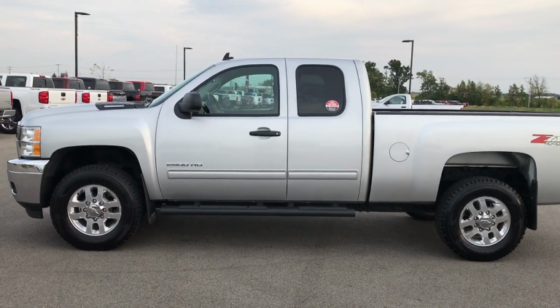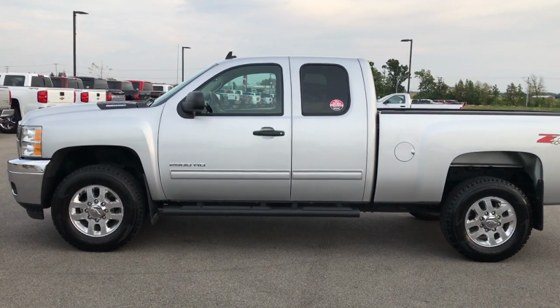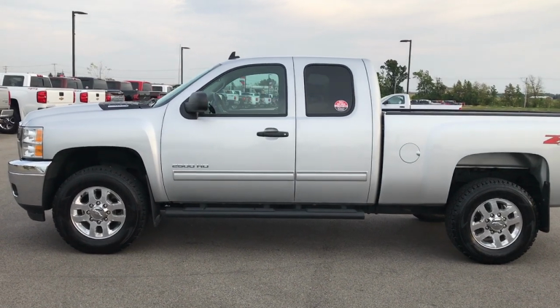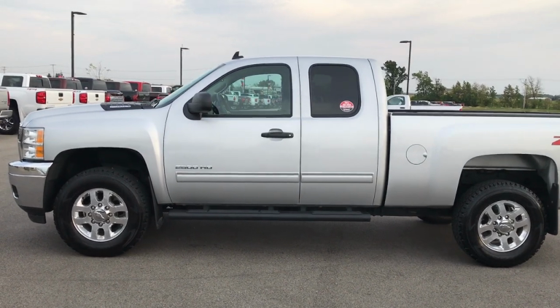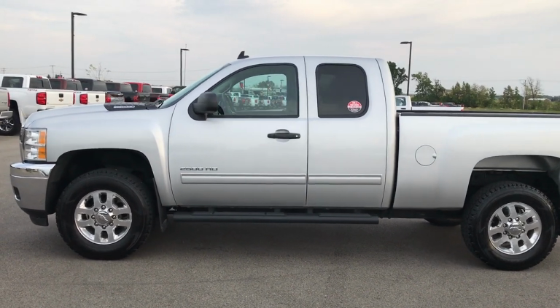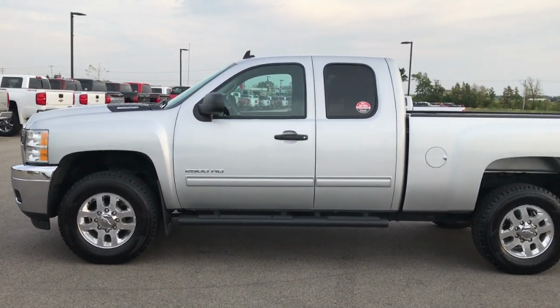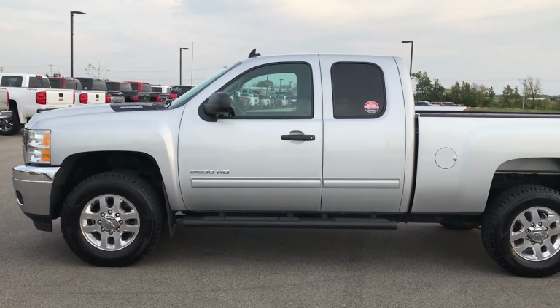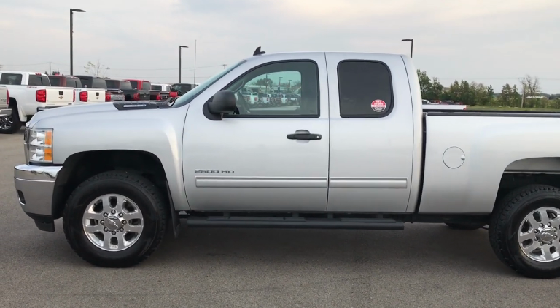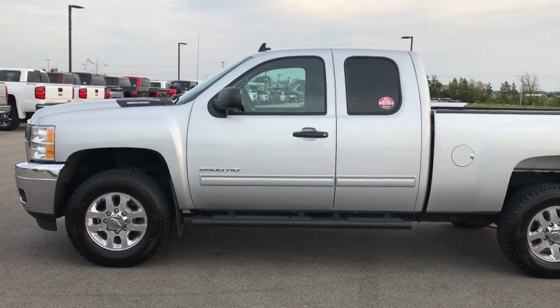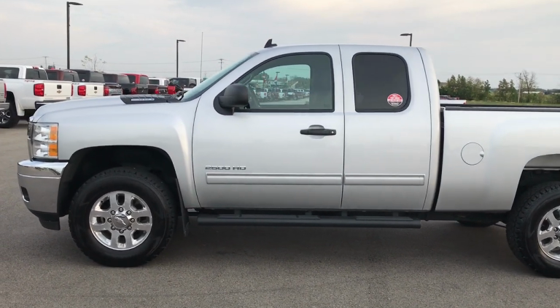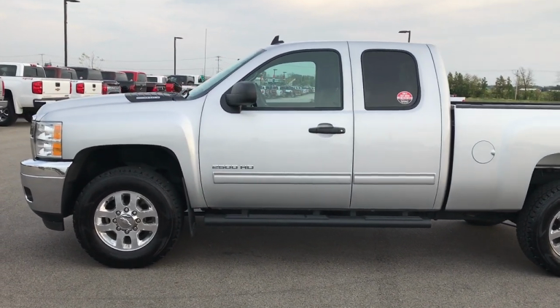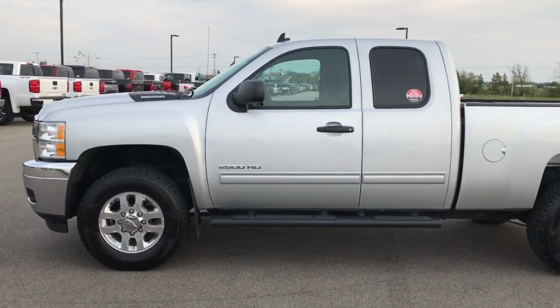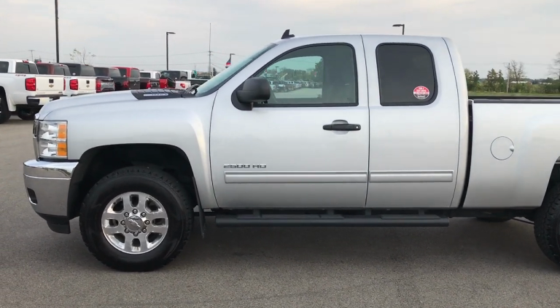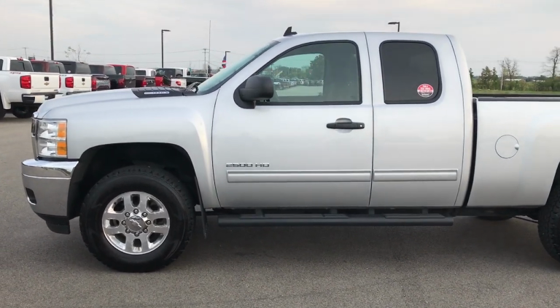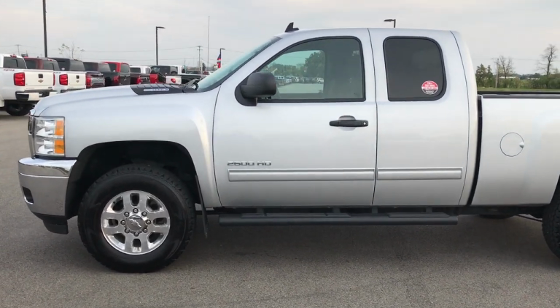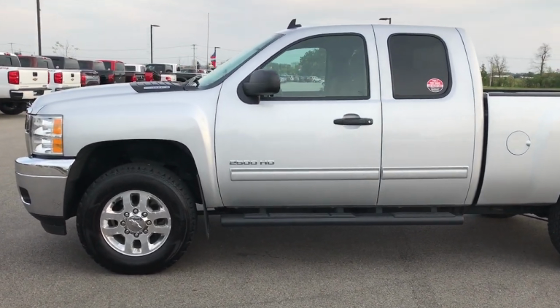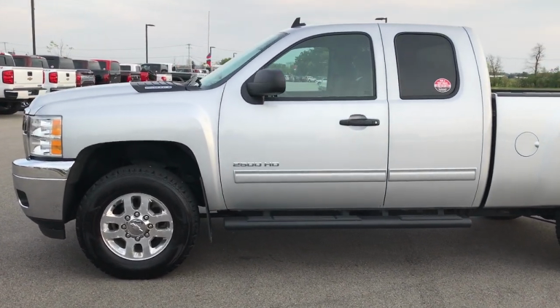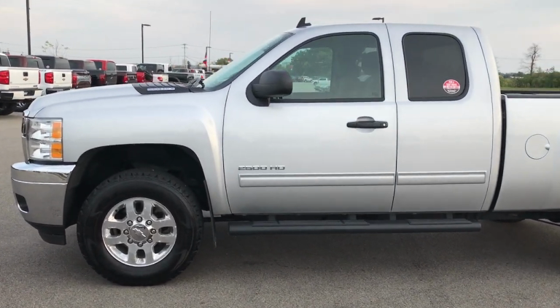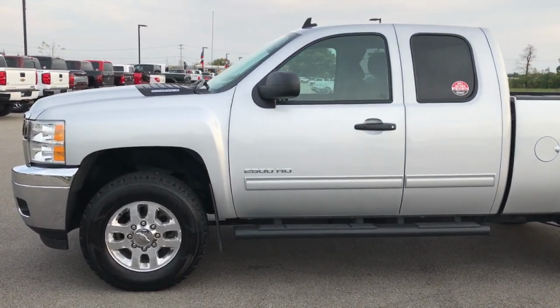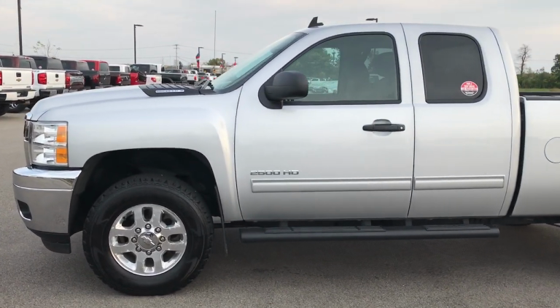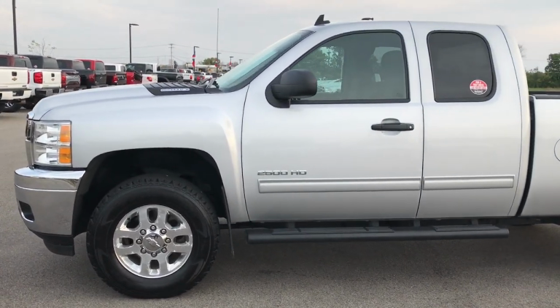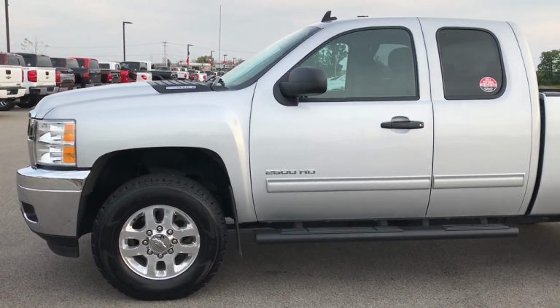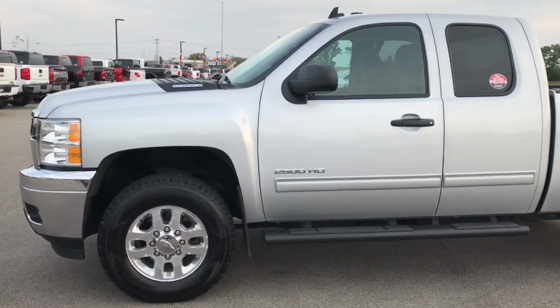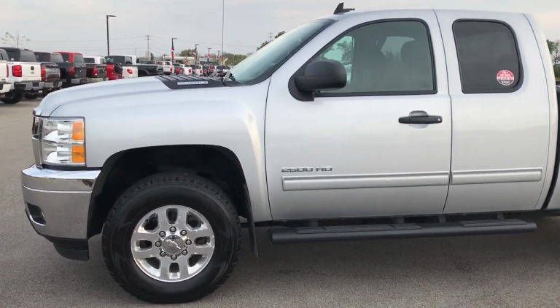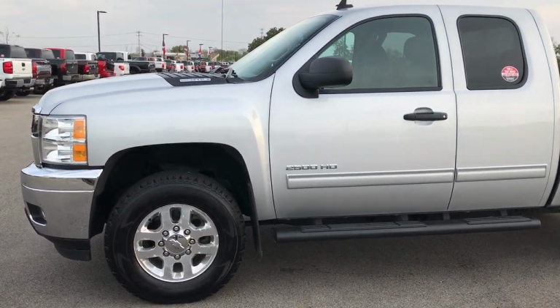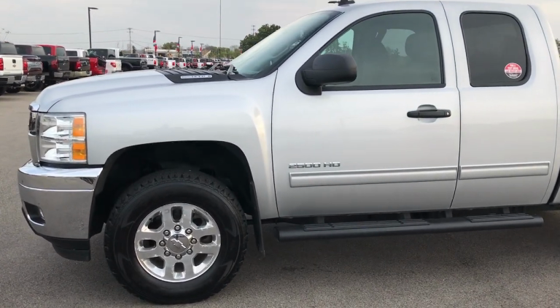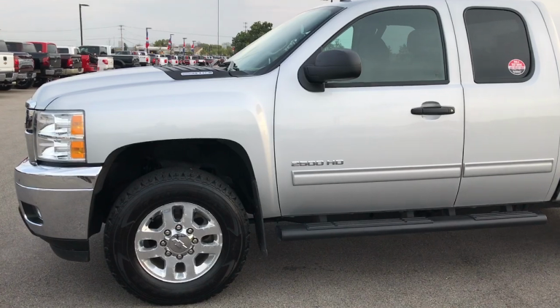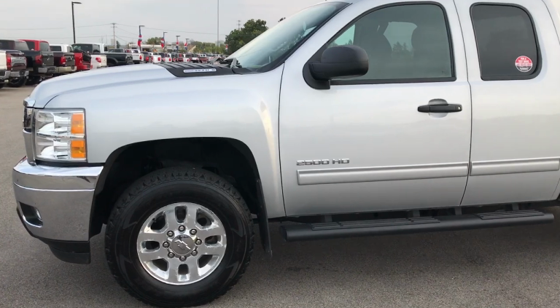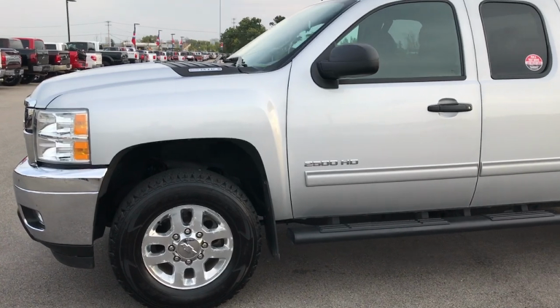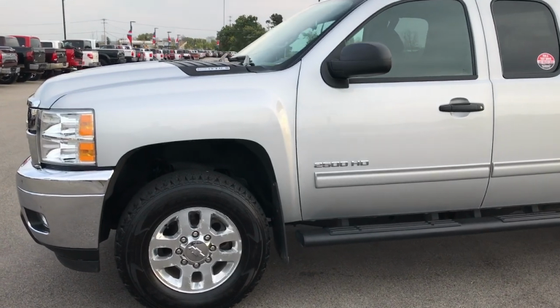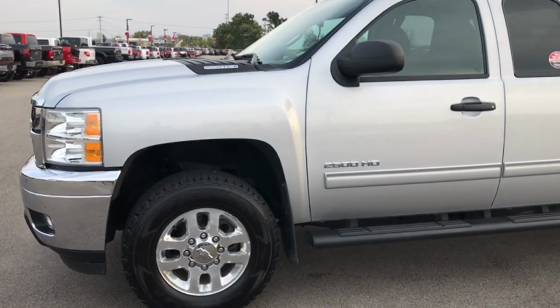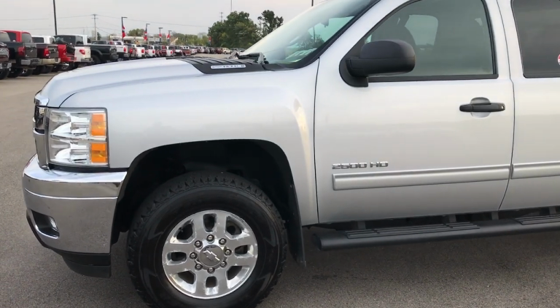This is stock number 9221. We are at Summit Automotive in Fond du Lac, Wisconsin.